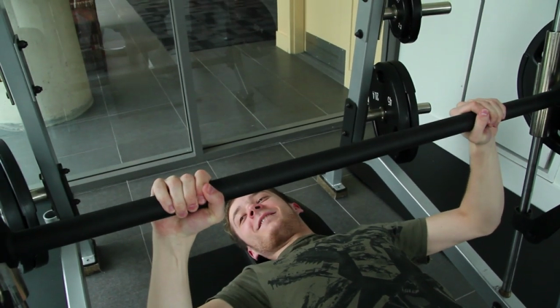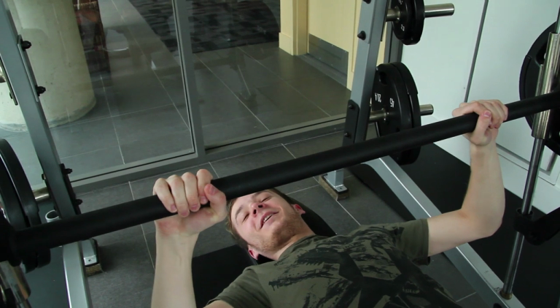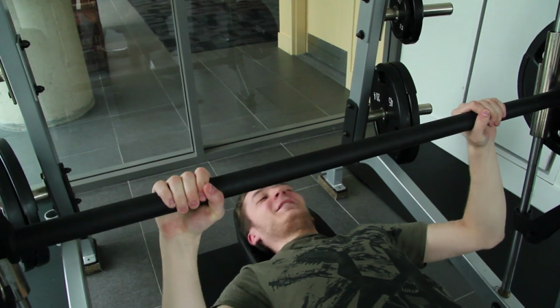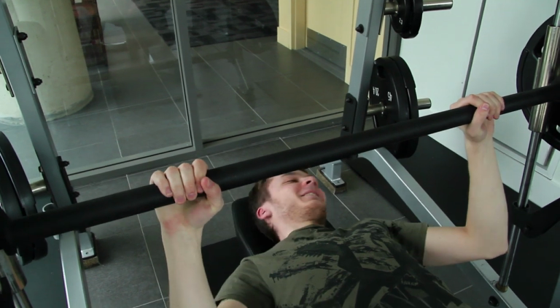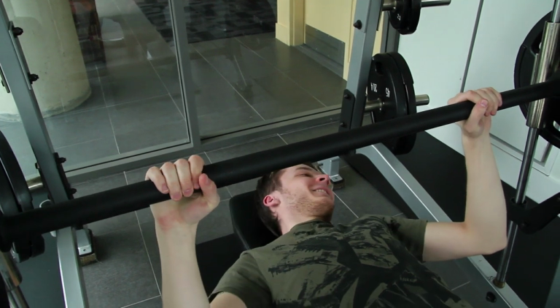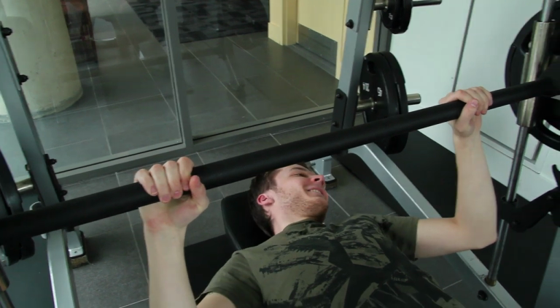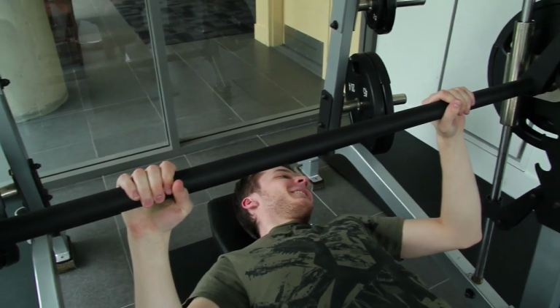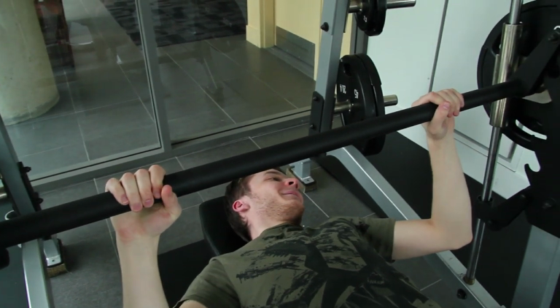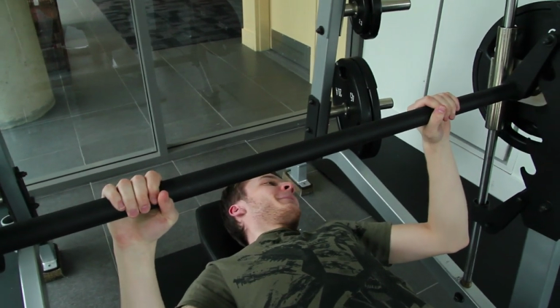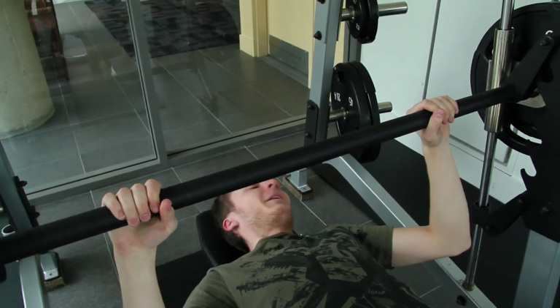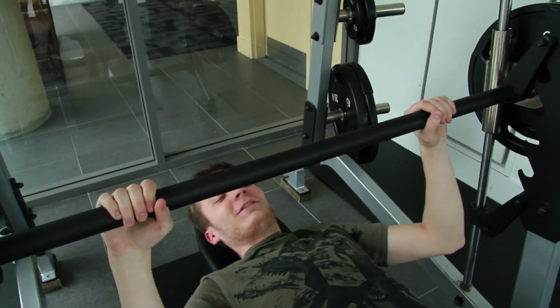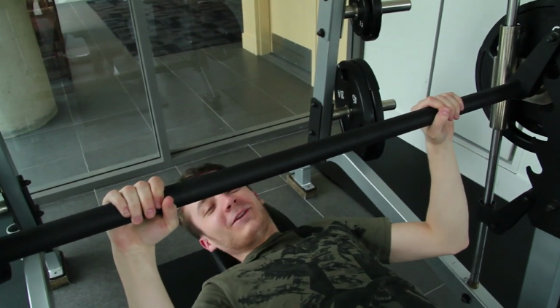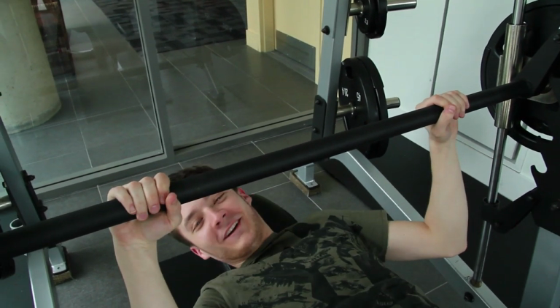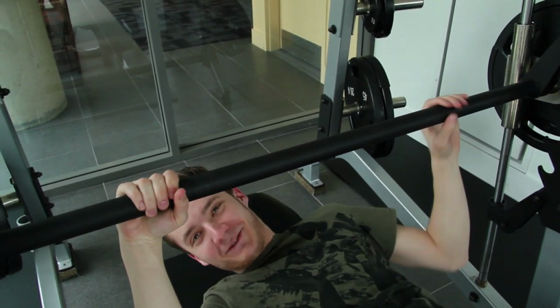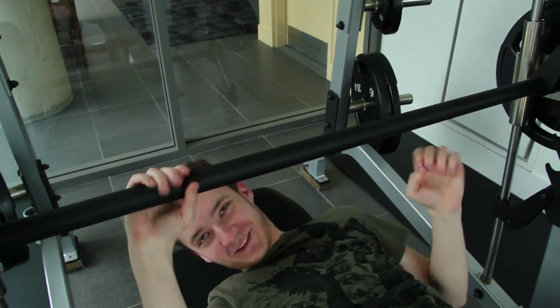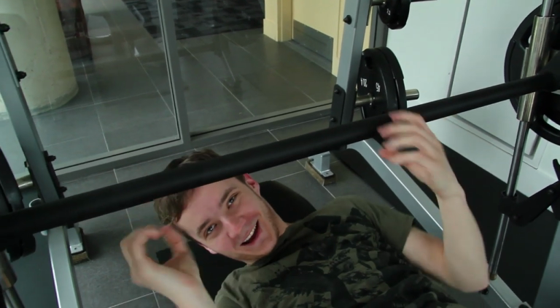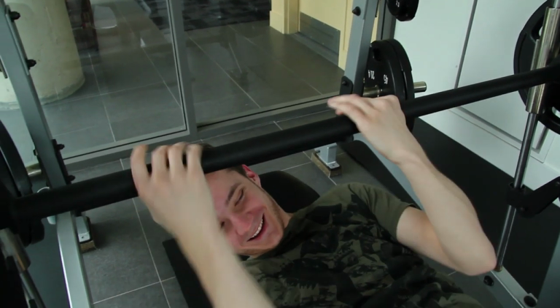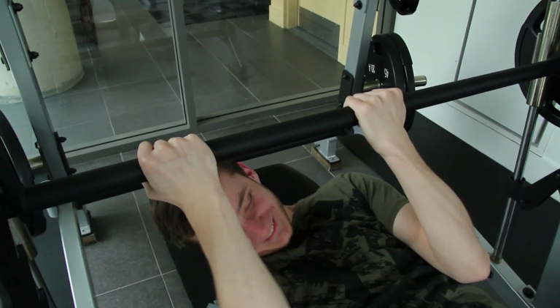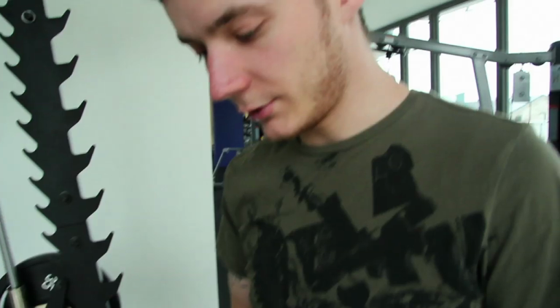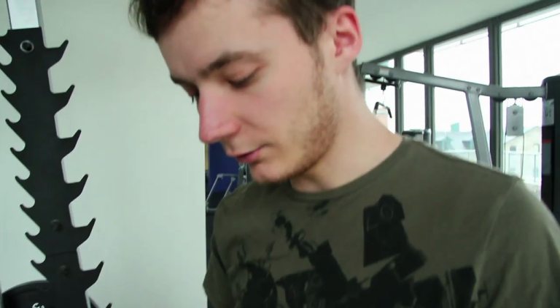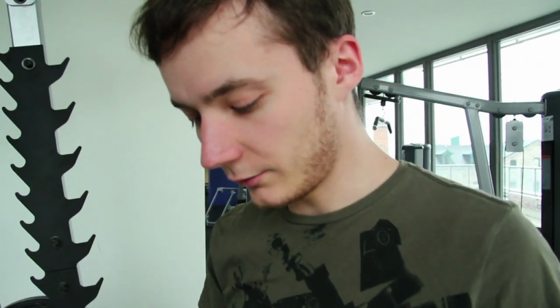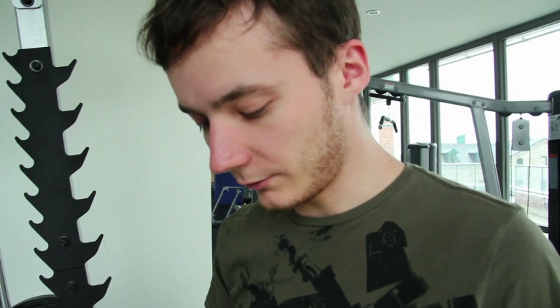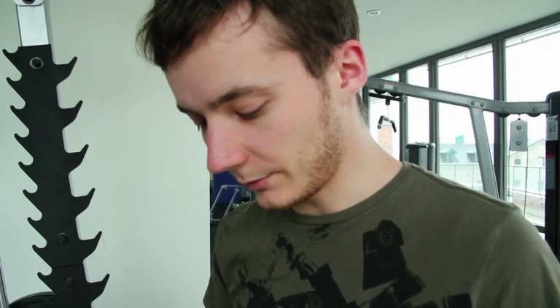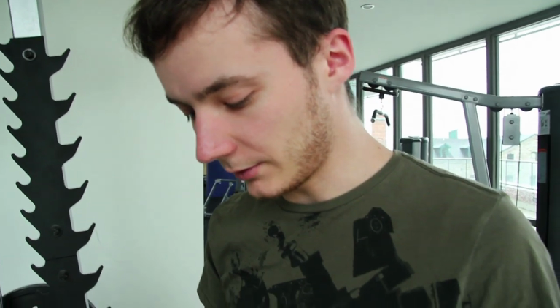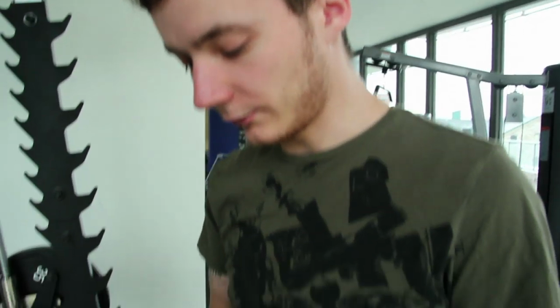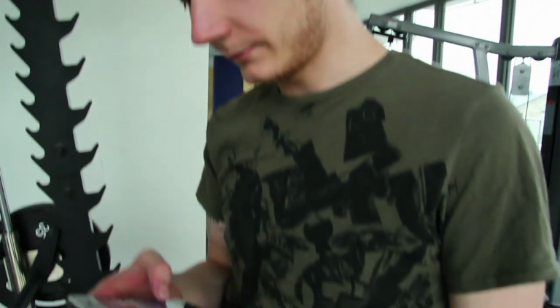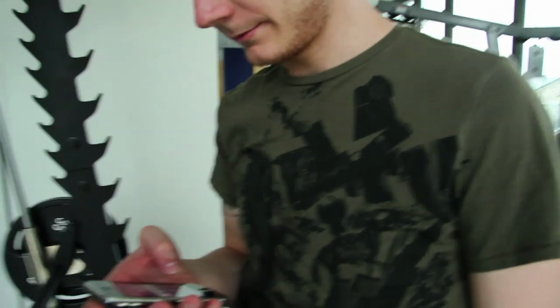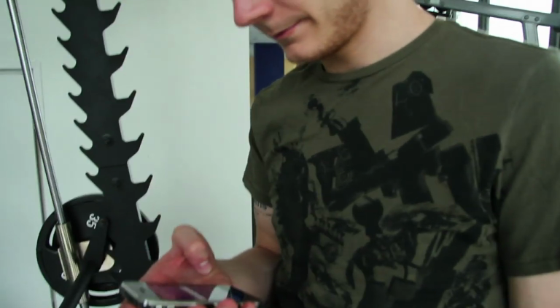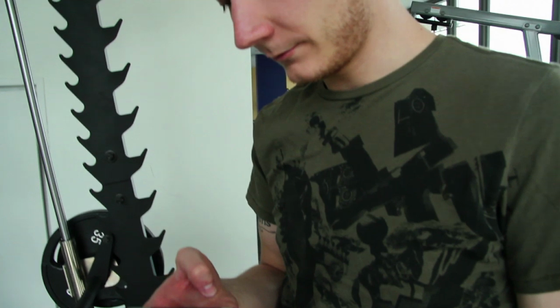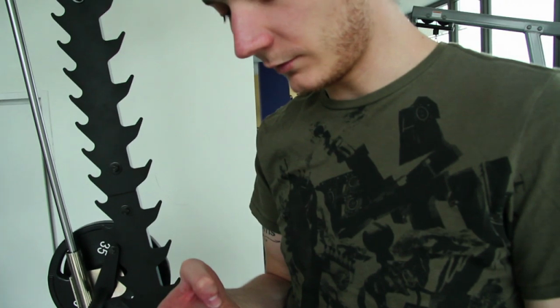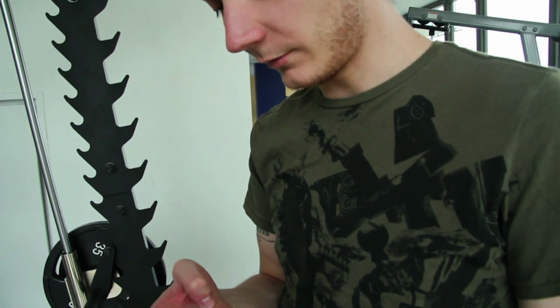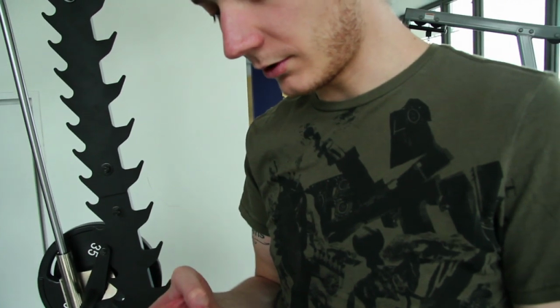That's good. That was a good one — you felt that. 120 pounds, plus the bar.